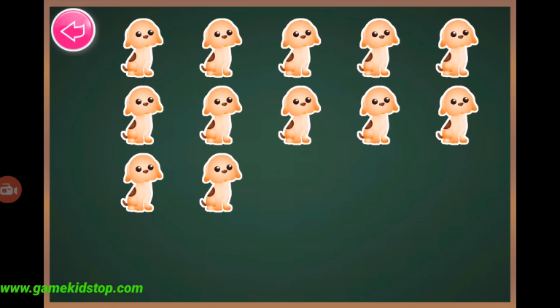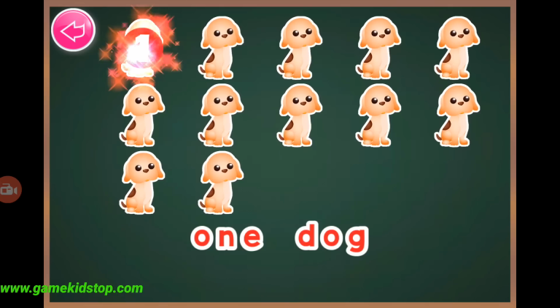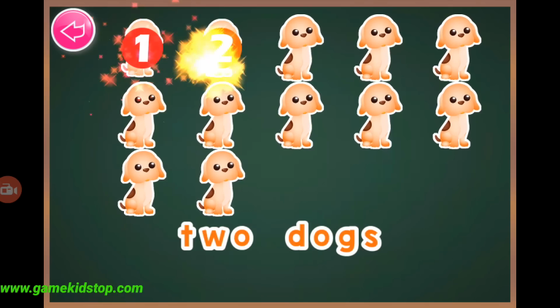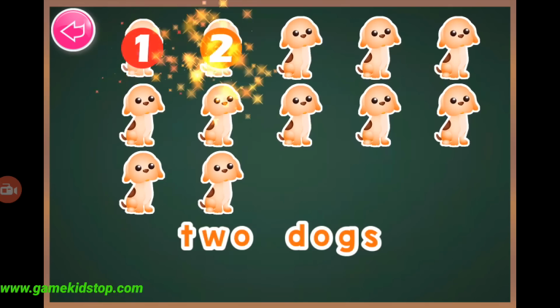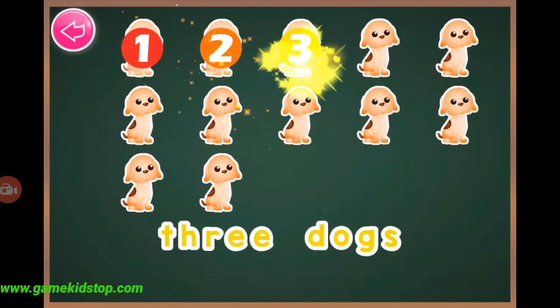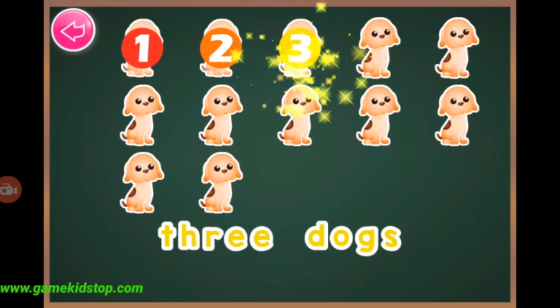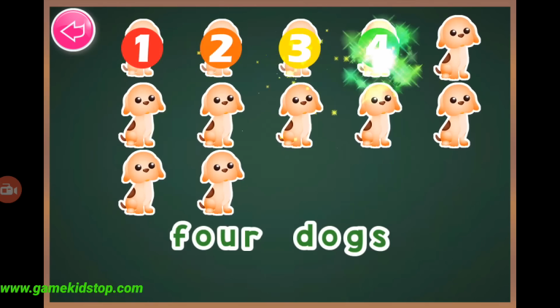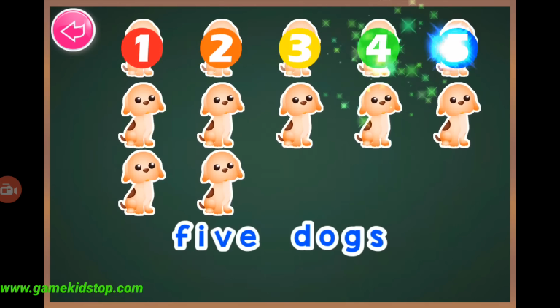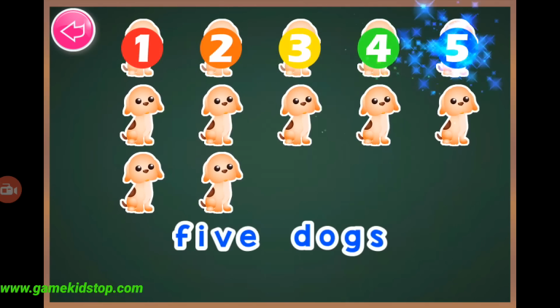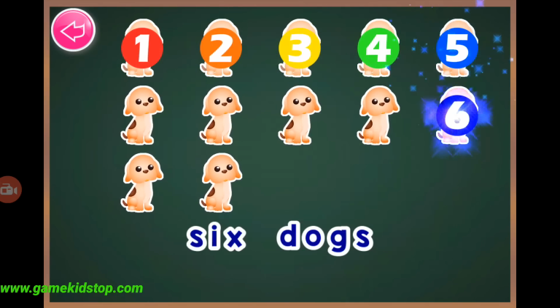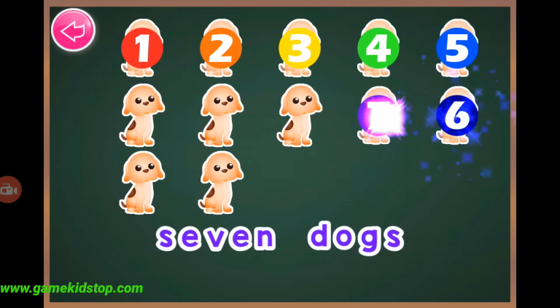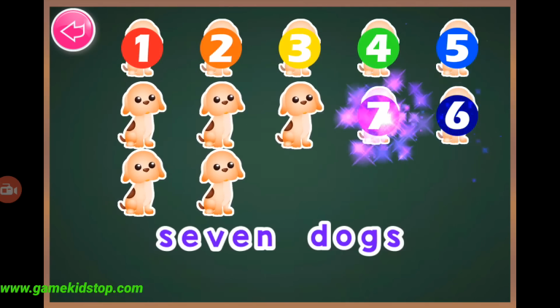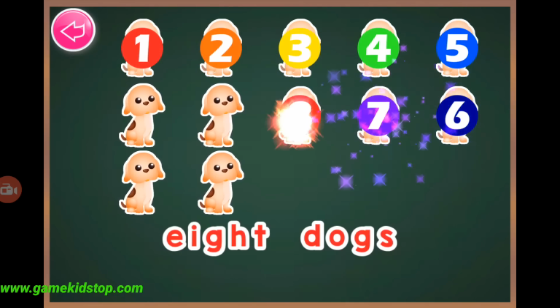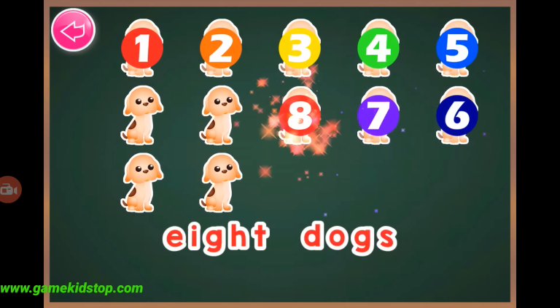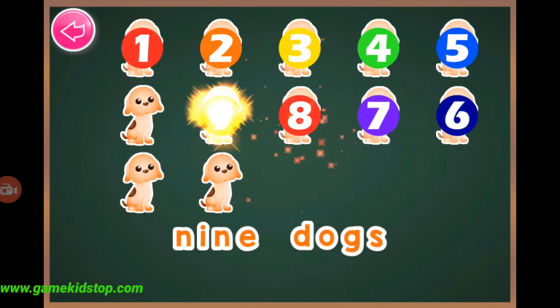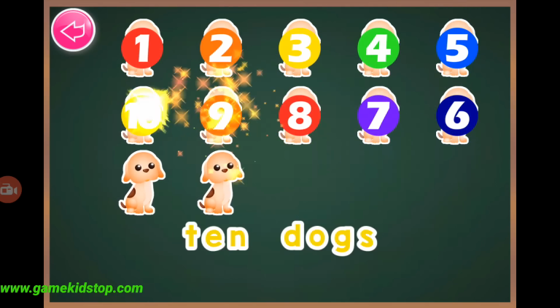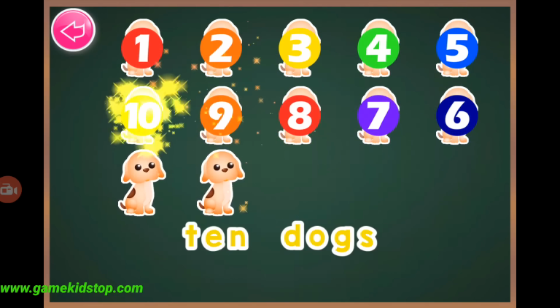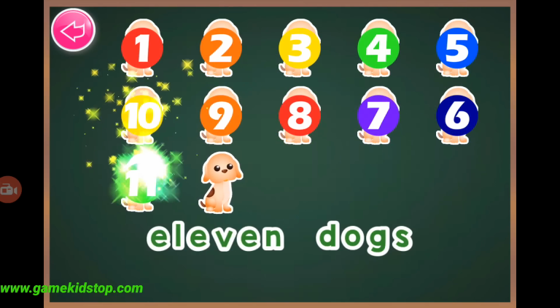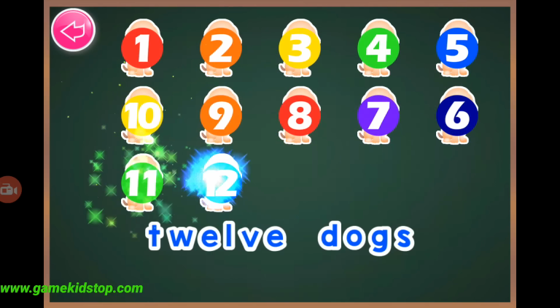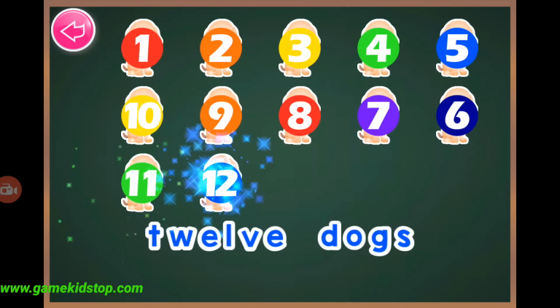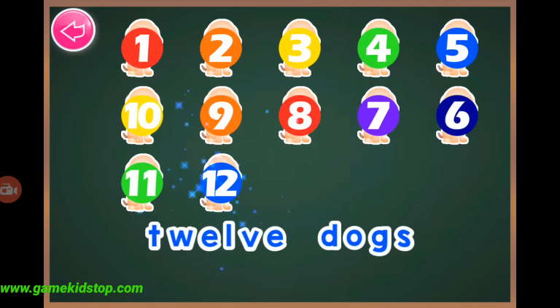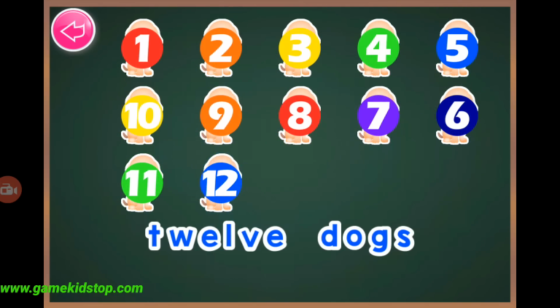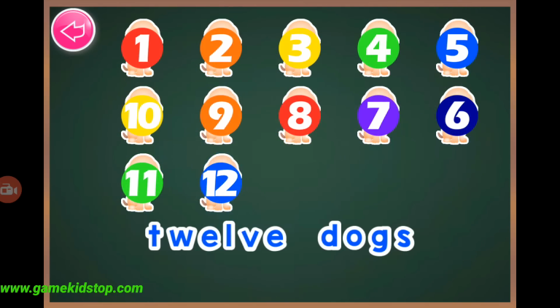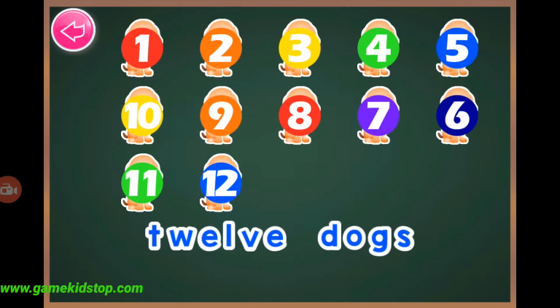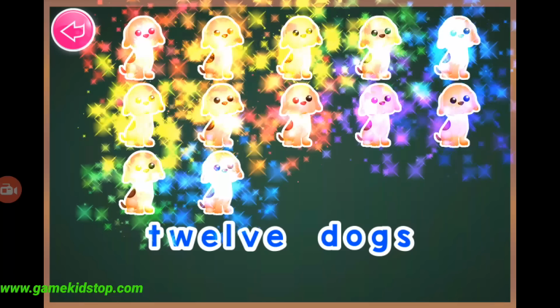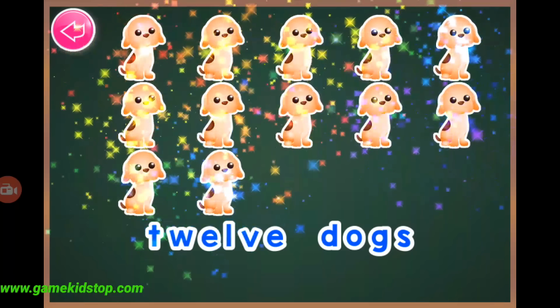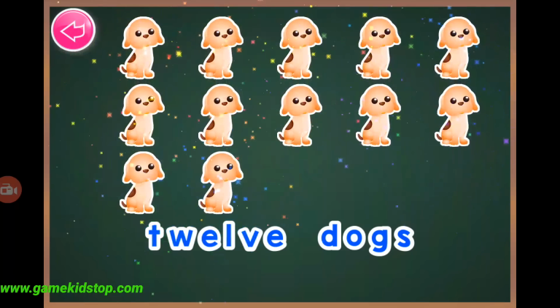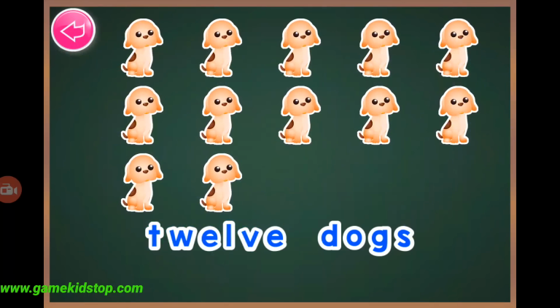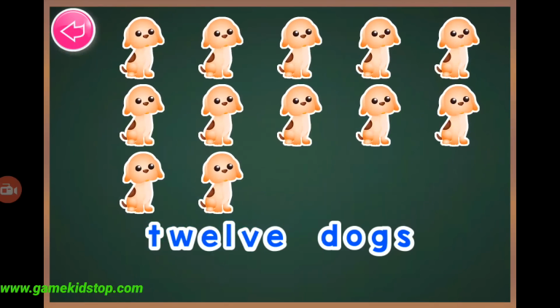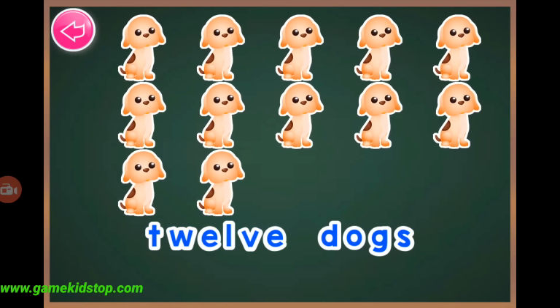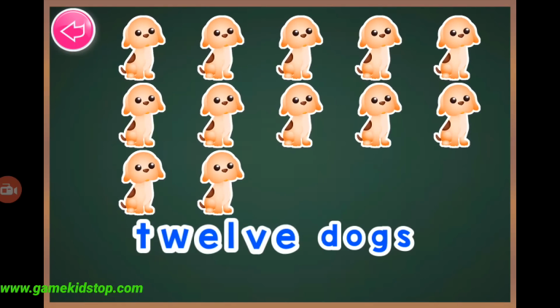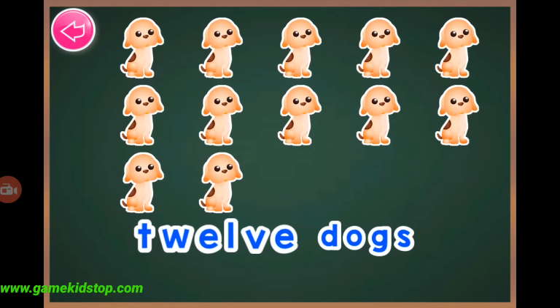Twelve, two, three, four, five, six, eight, nine, ten, eleven, twelve, twelve.